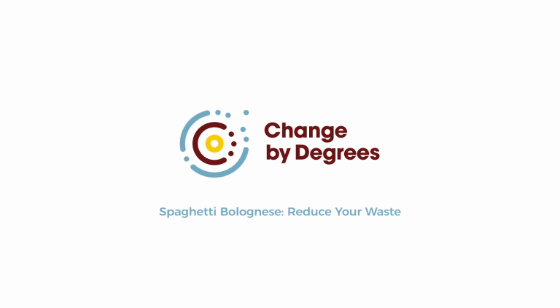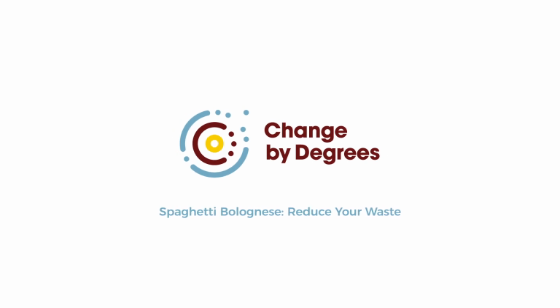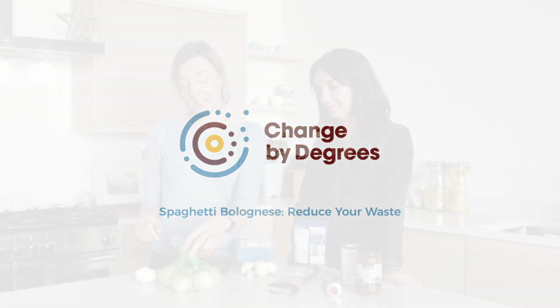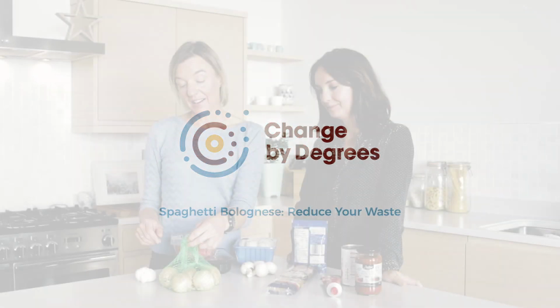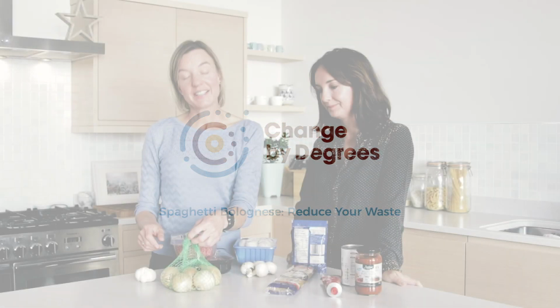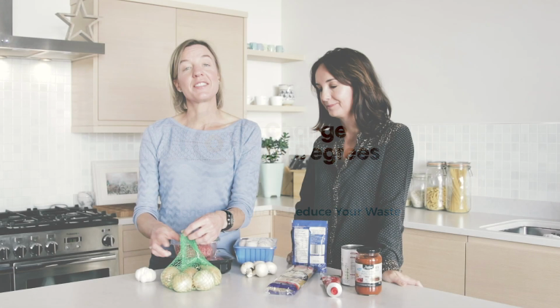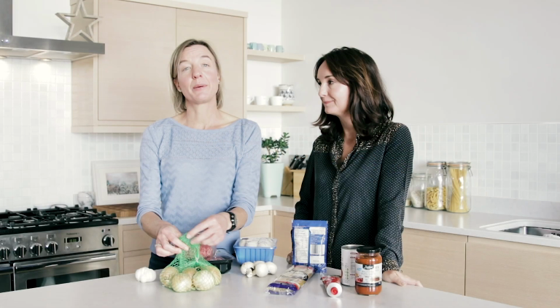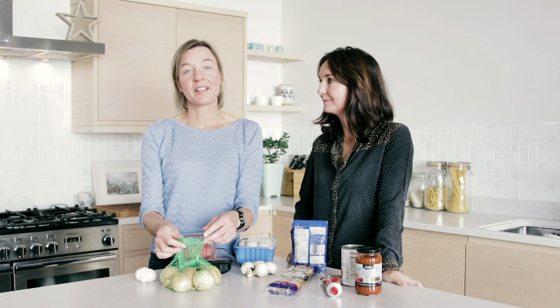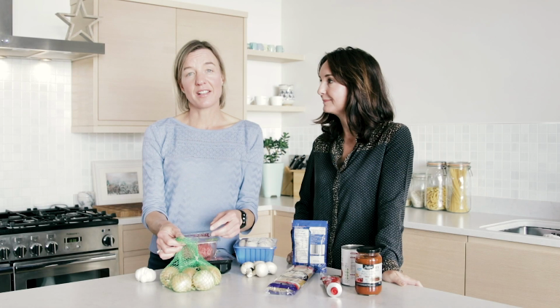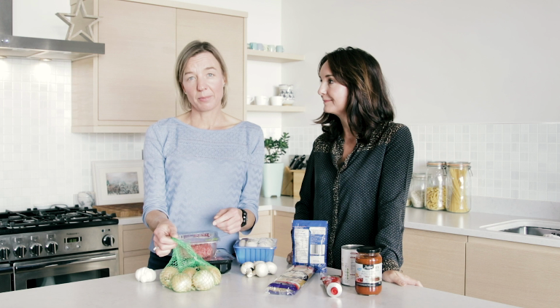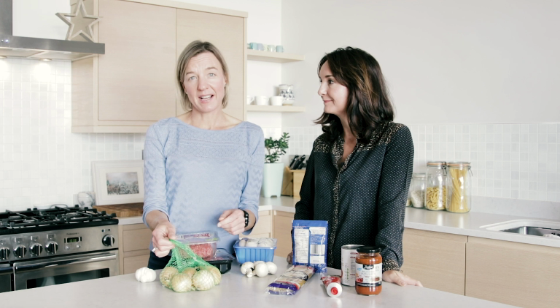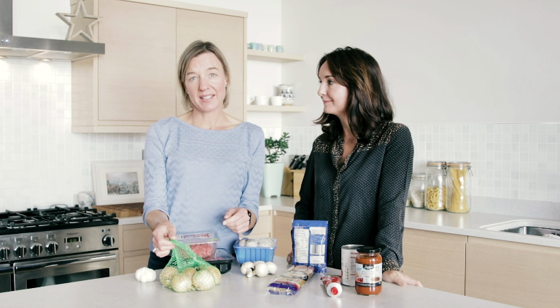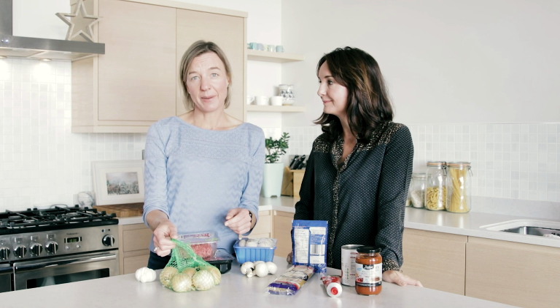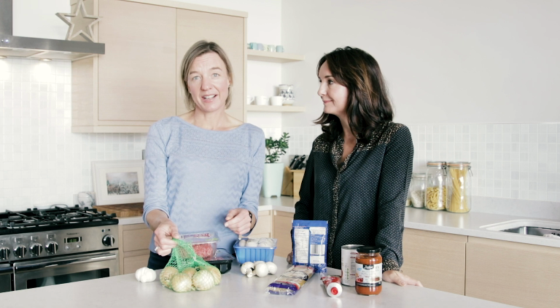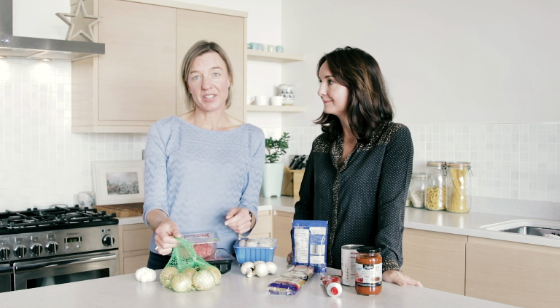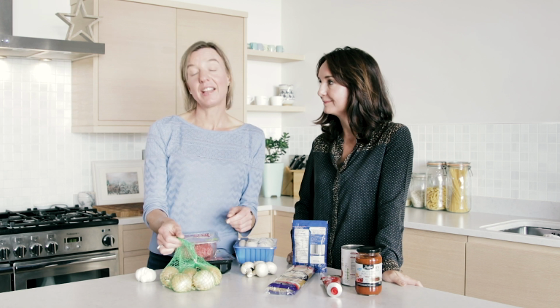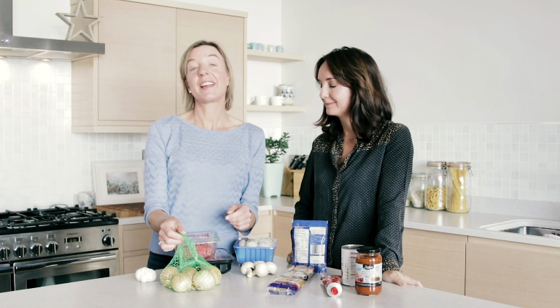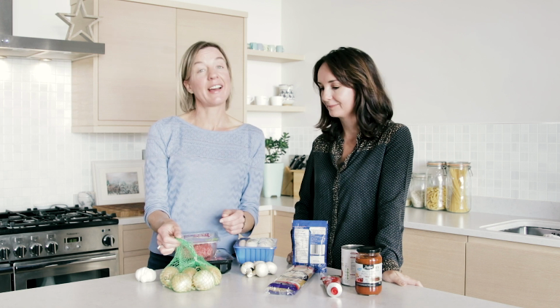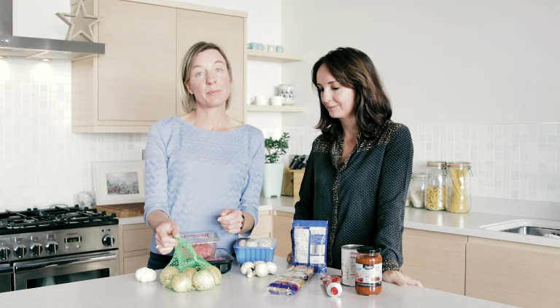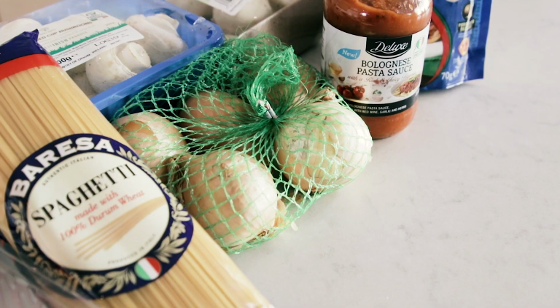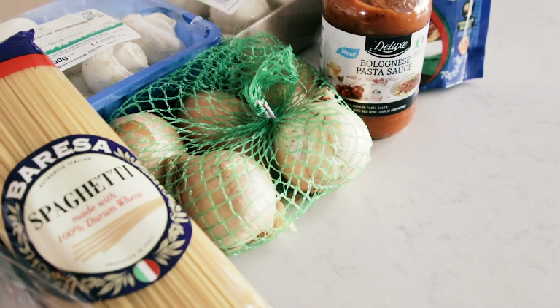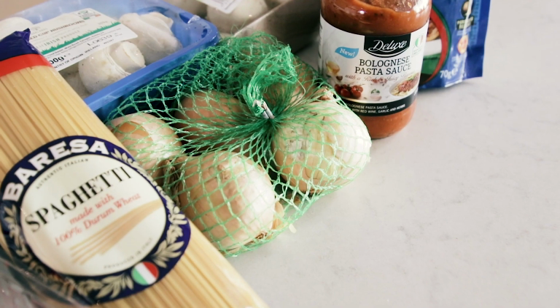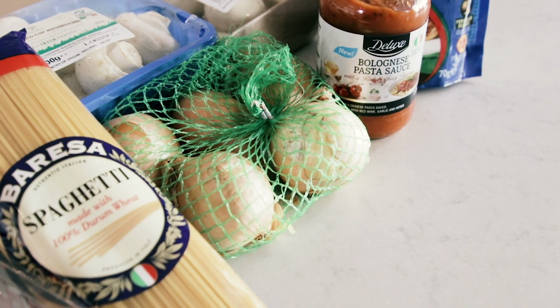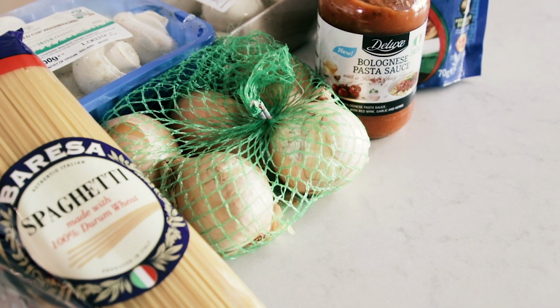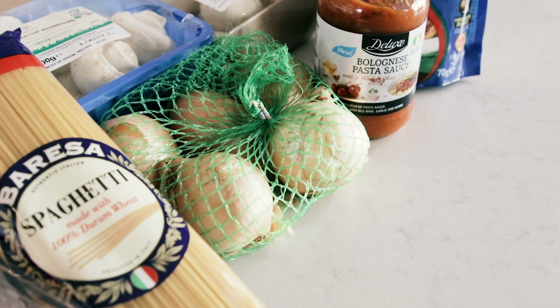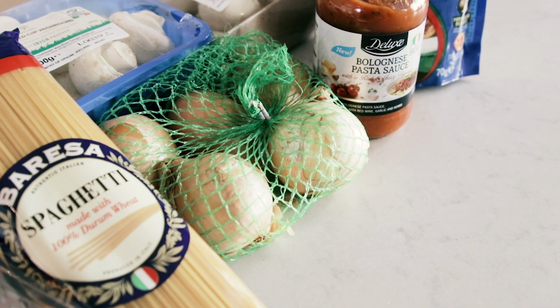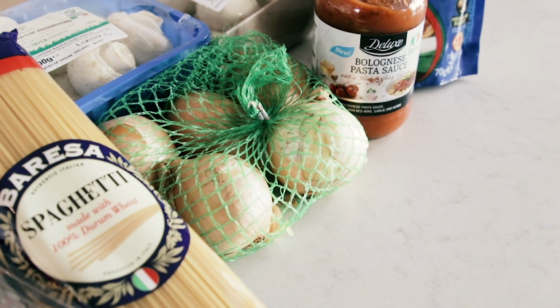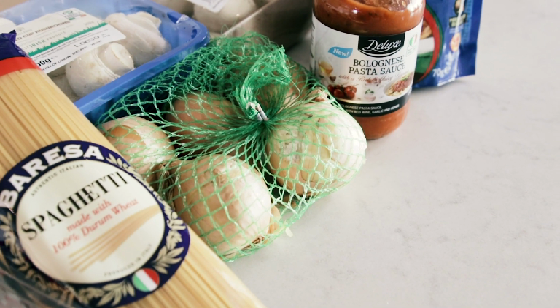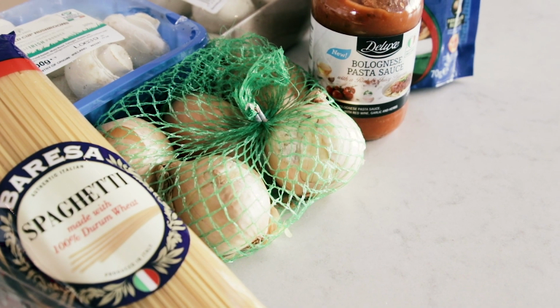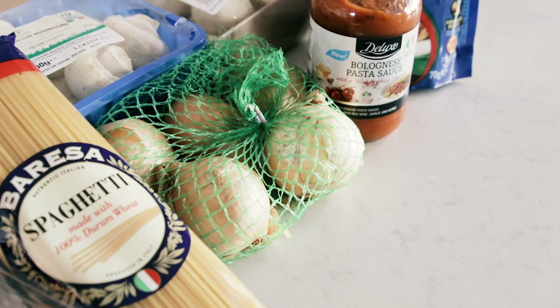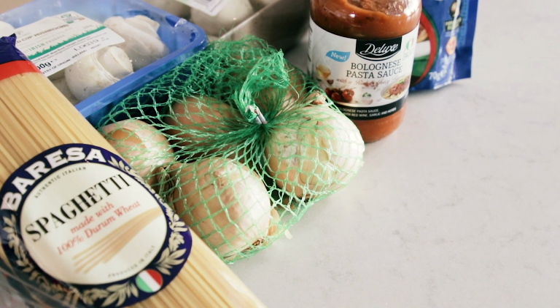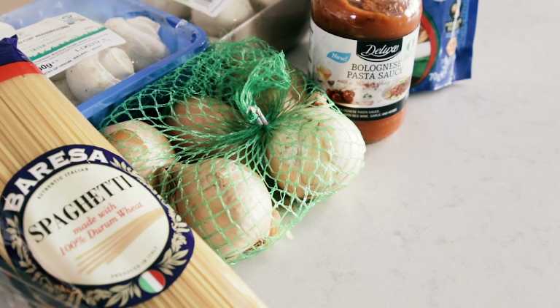Onions and garlic tend to come in soft plastic packaging. It can't be recycled, so try and buy them loose instead.